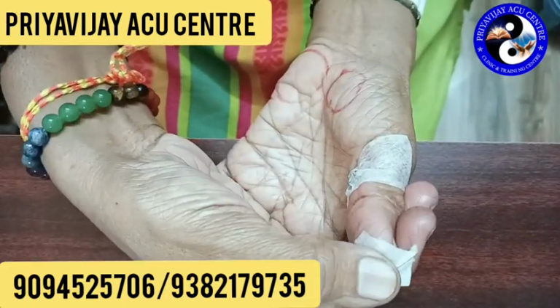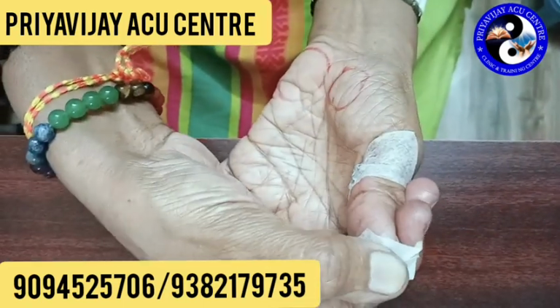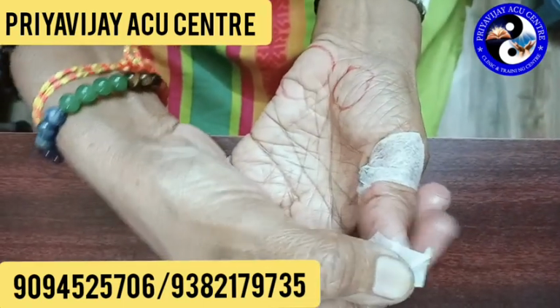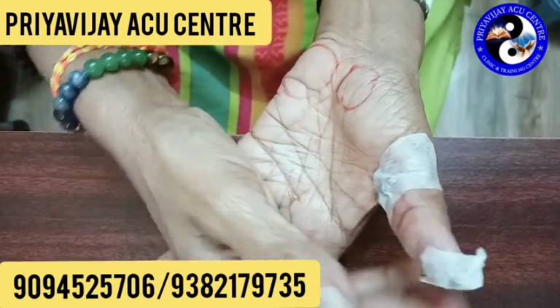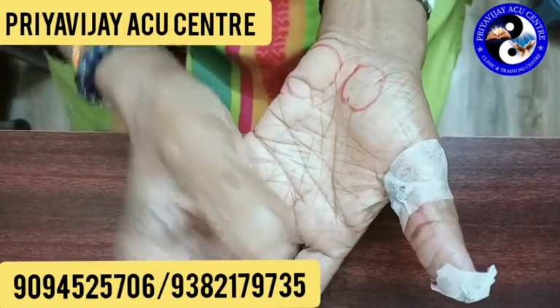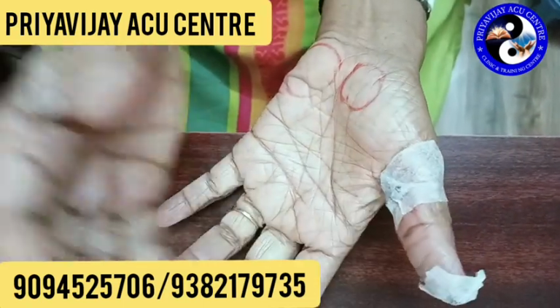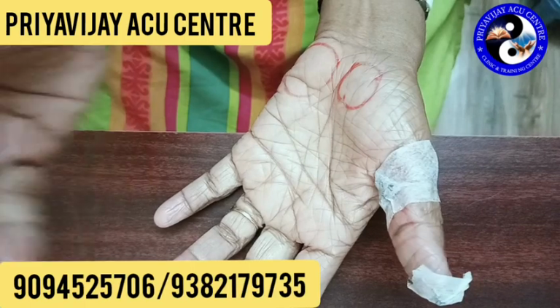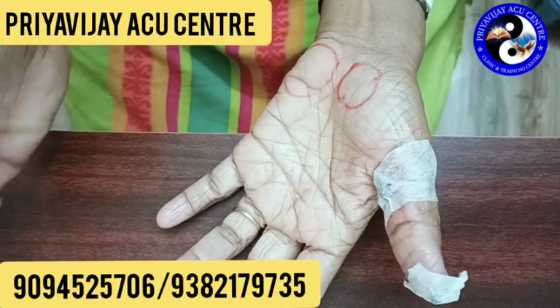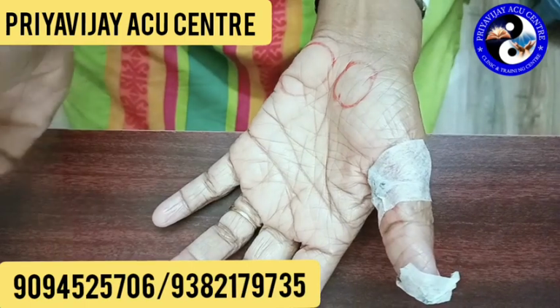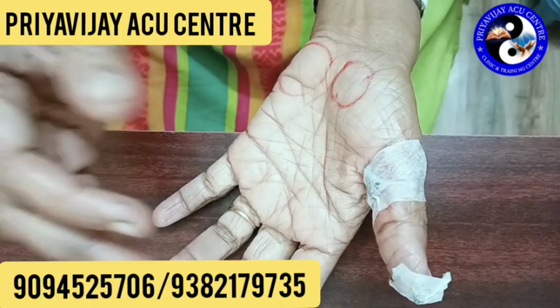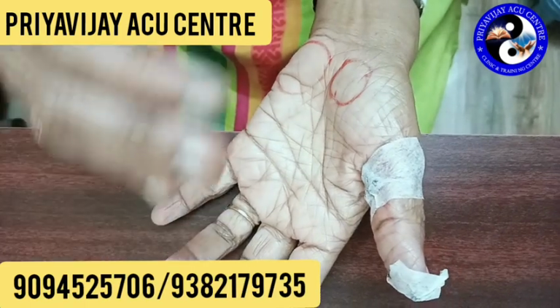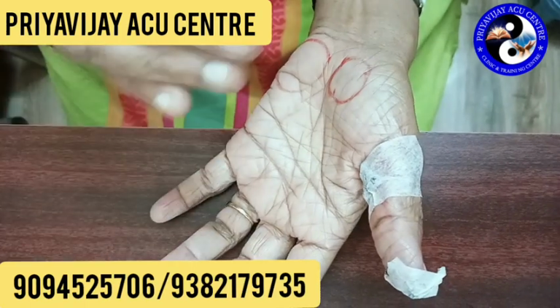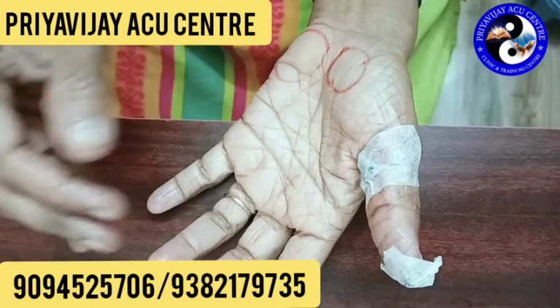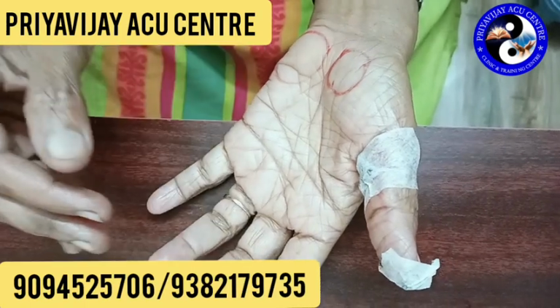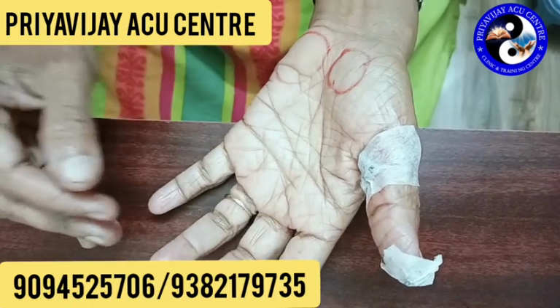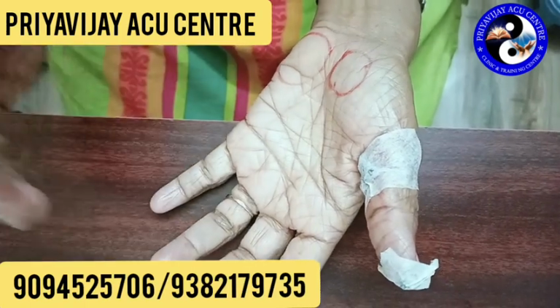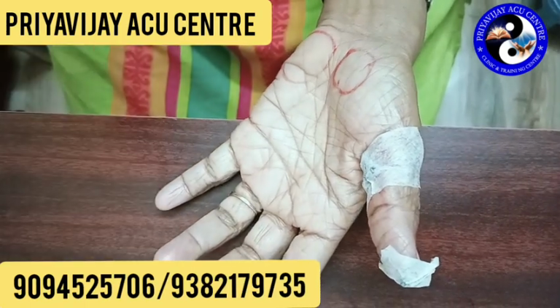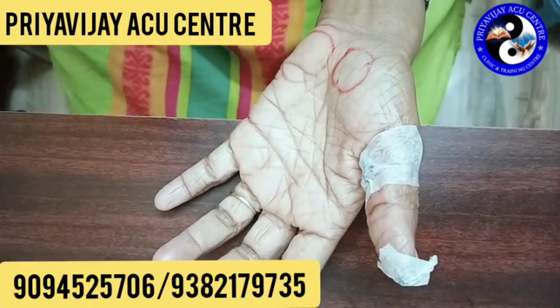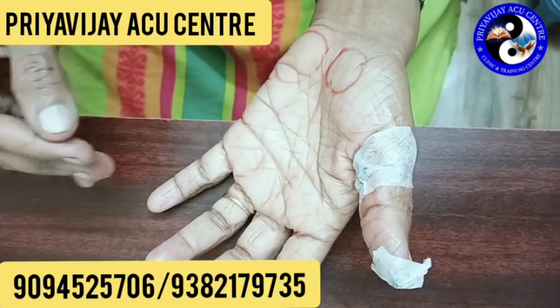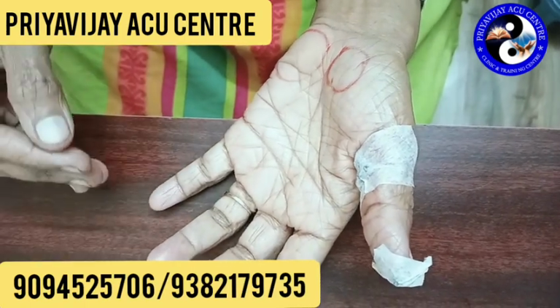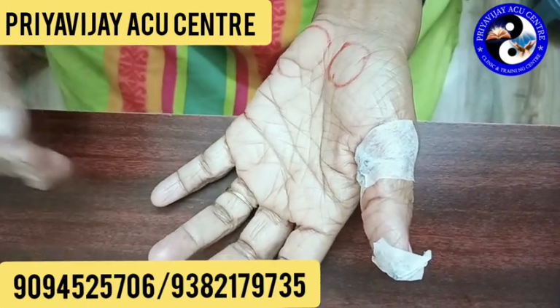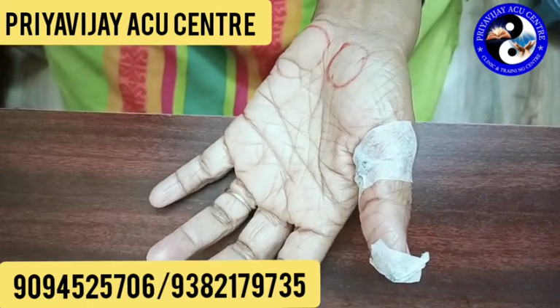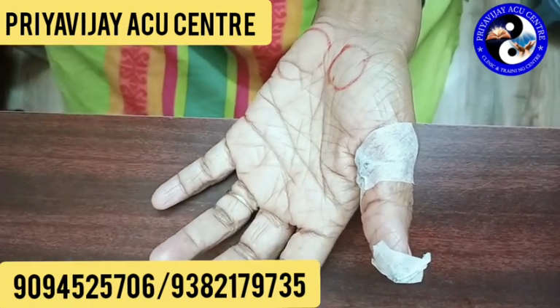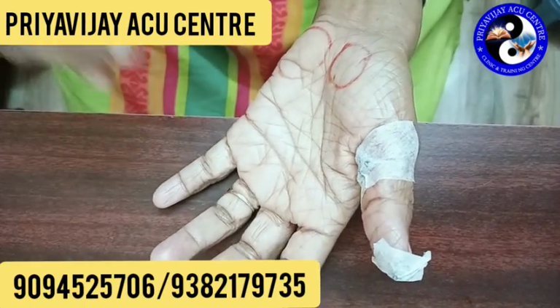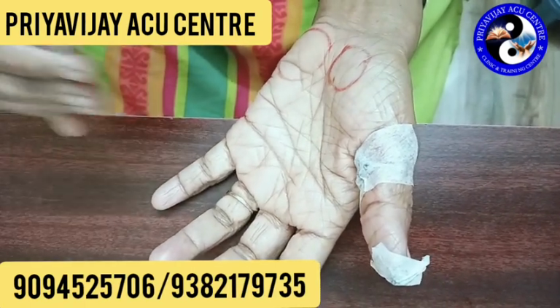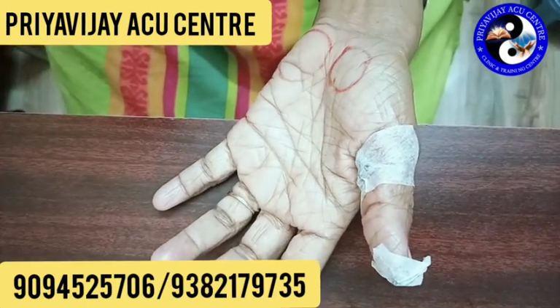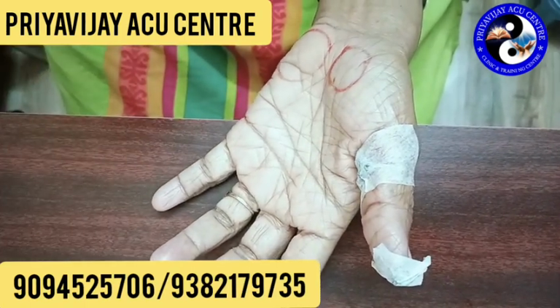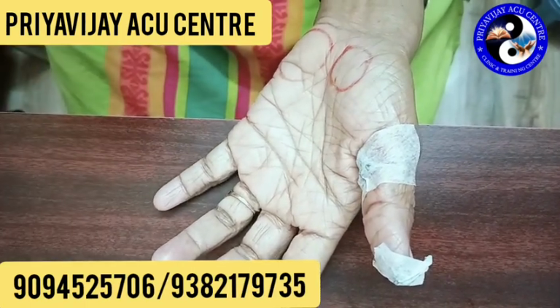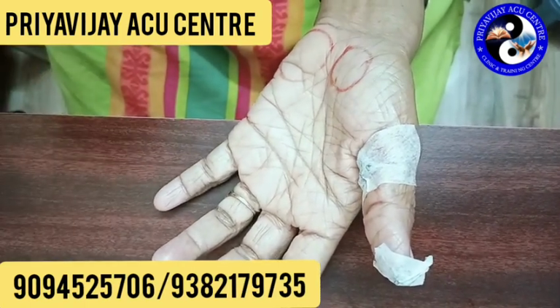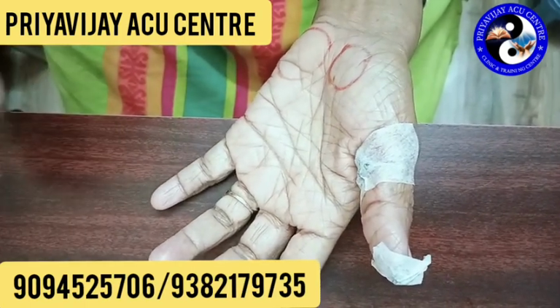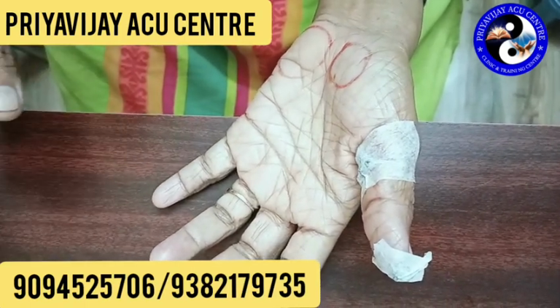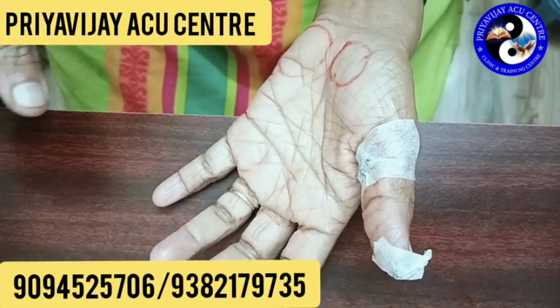As usual, we use the Sujok method. If you use the Sujok method, it will be minimum 2 hours, maximum 12 hours.